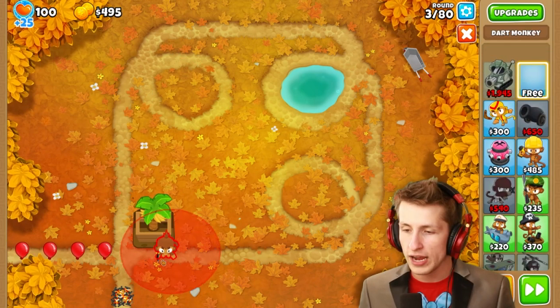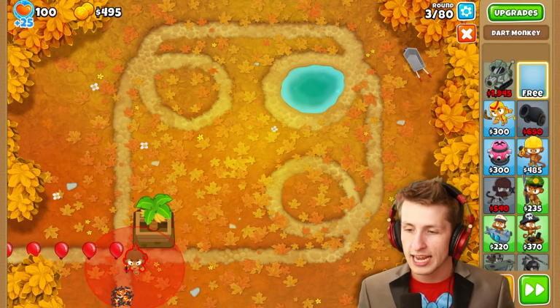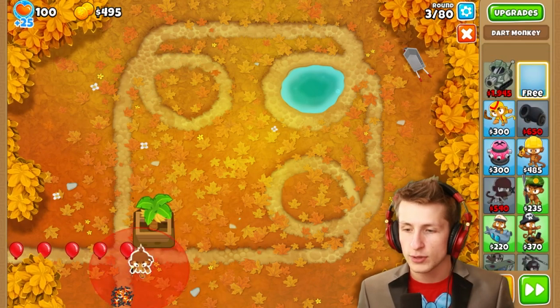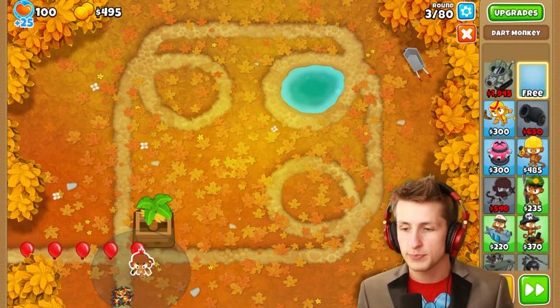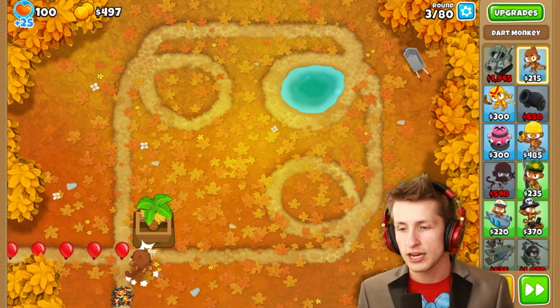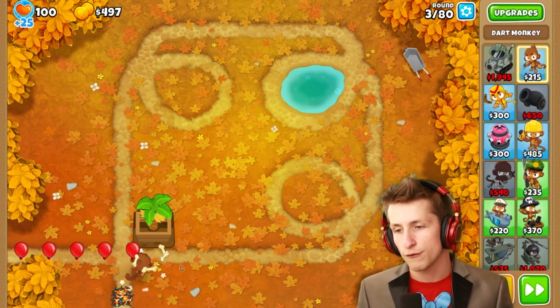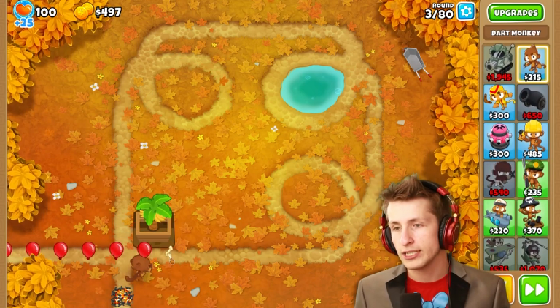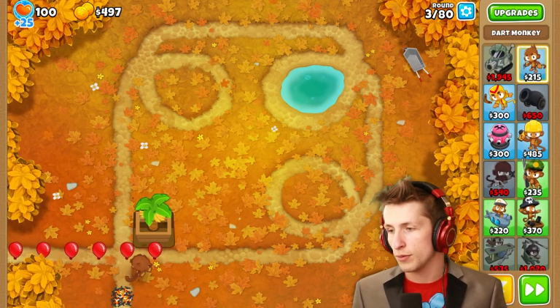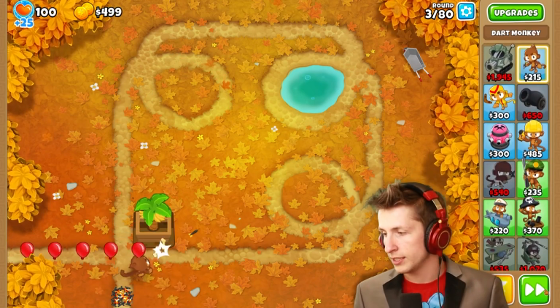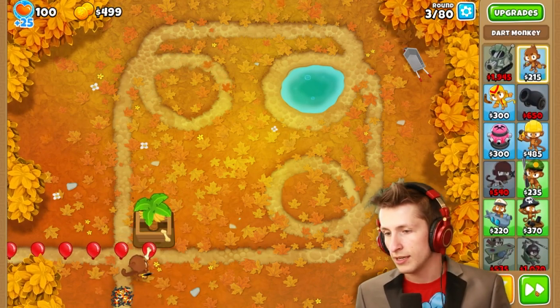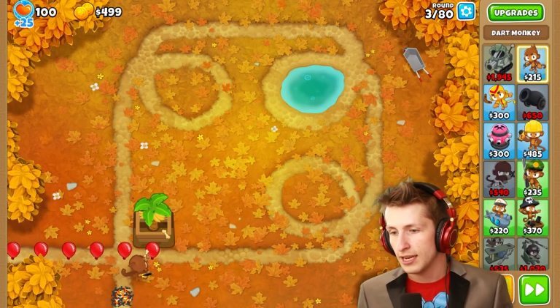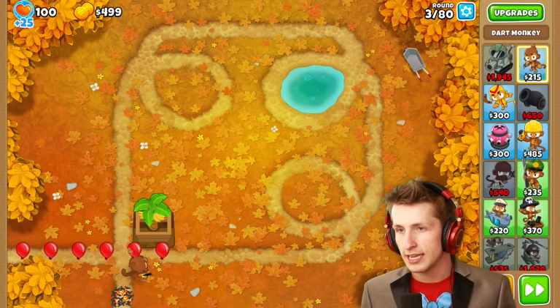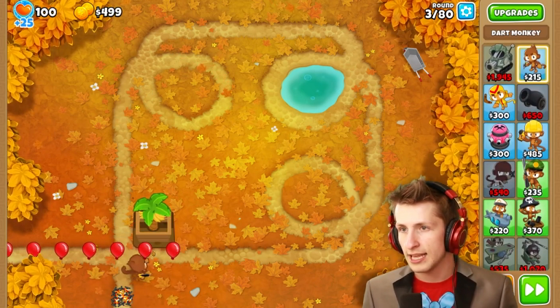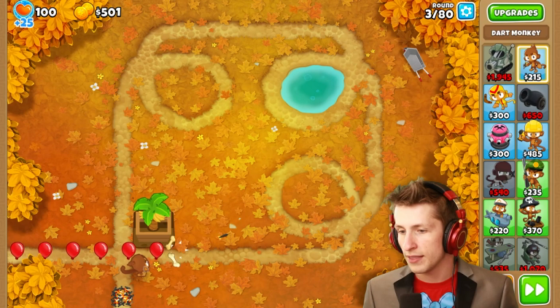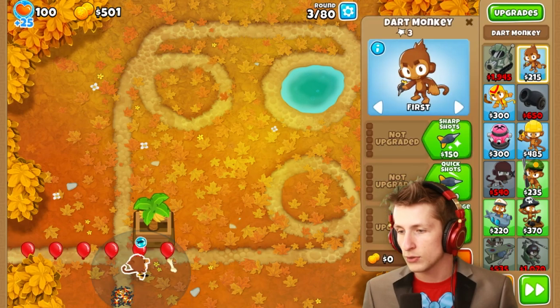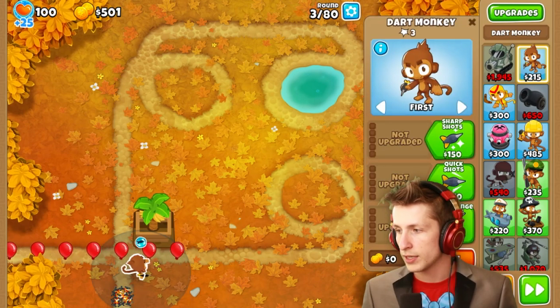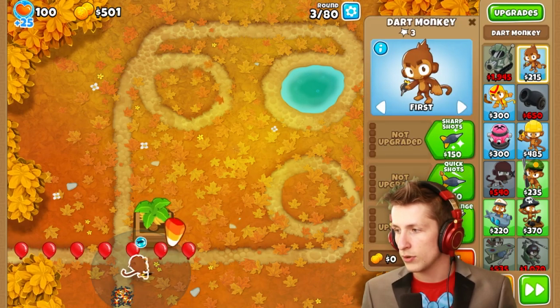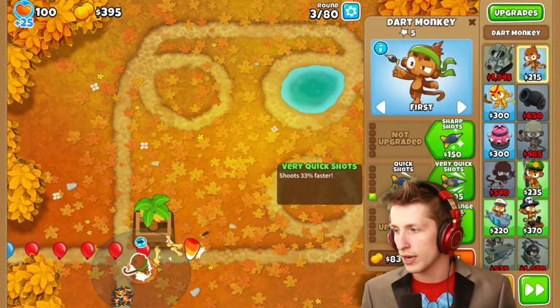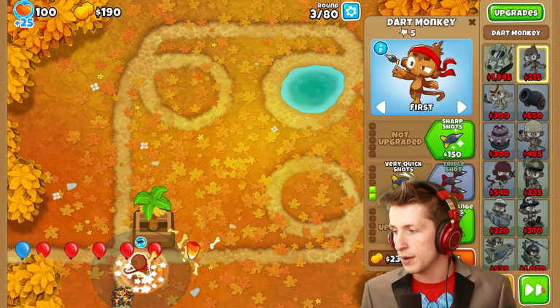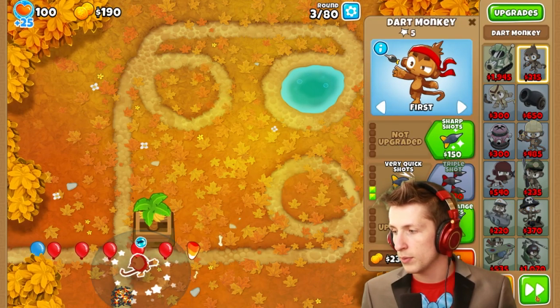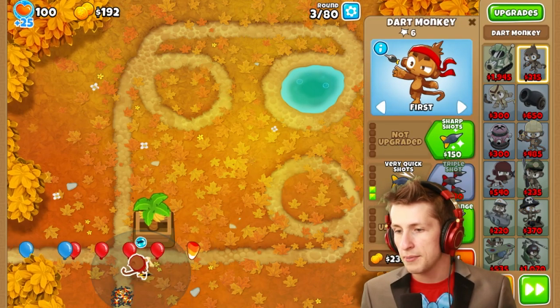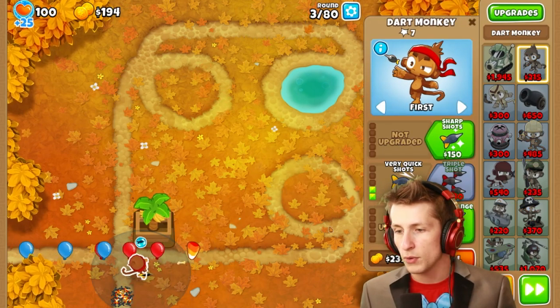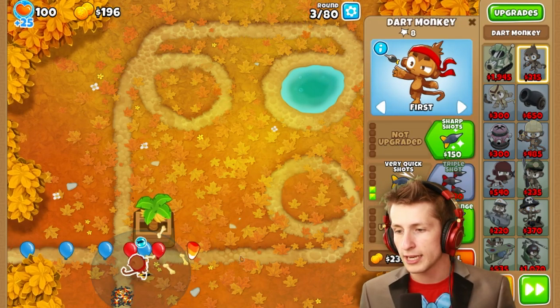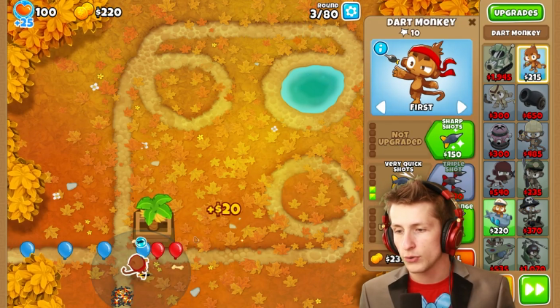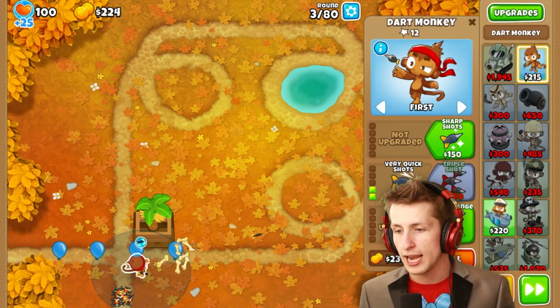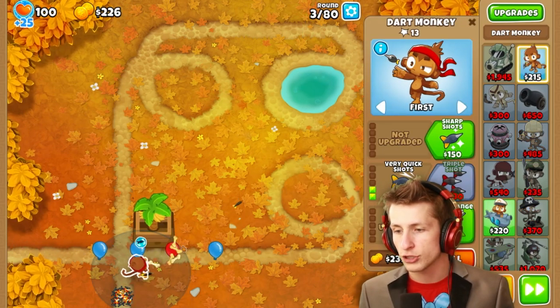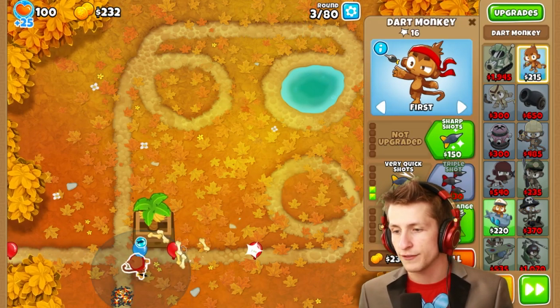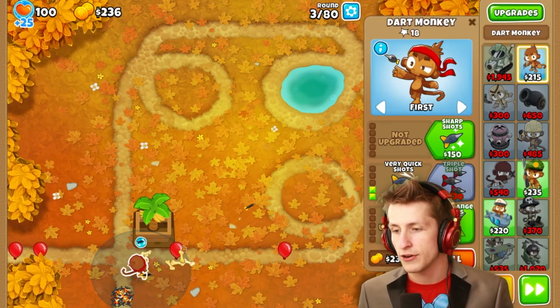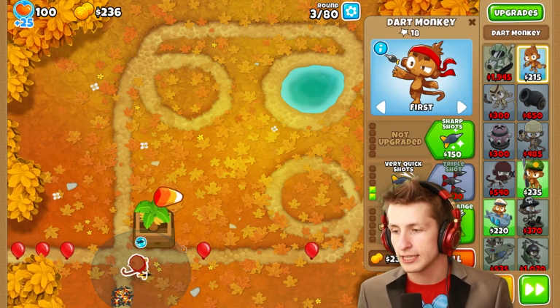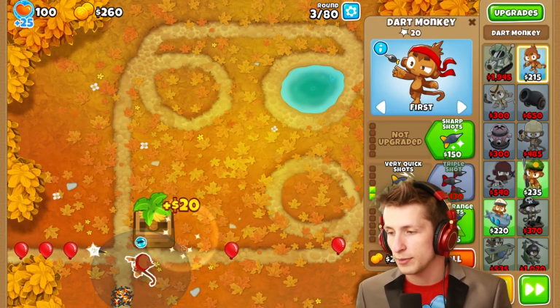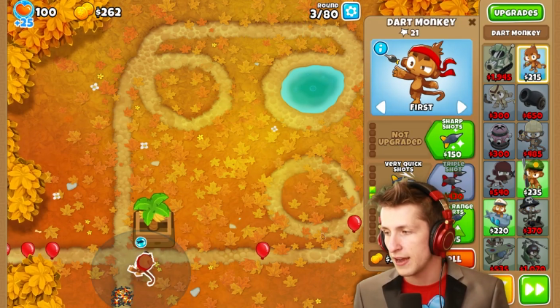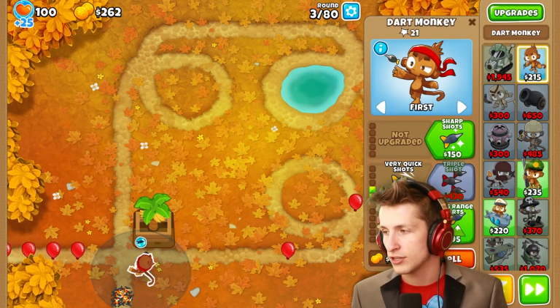I guess we can put down a free dart monkey. That's what we can do. And maybe we'll make it so he fires a little bit faster.